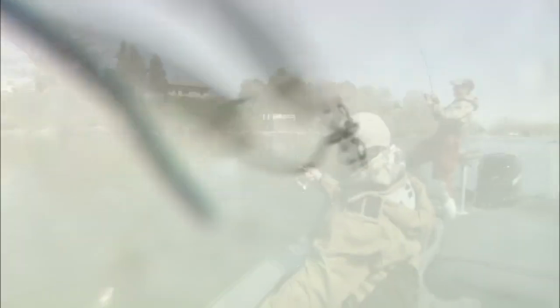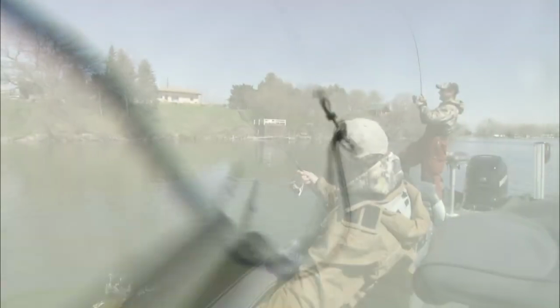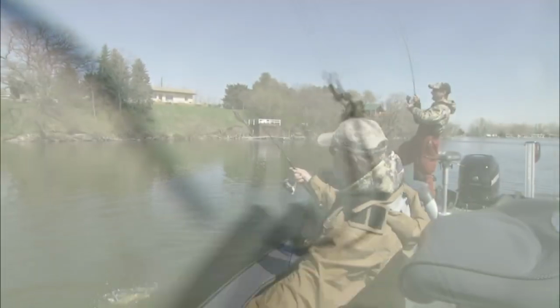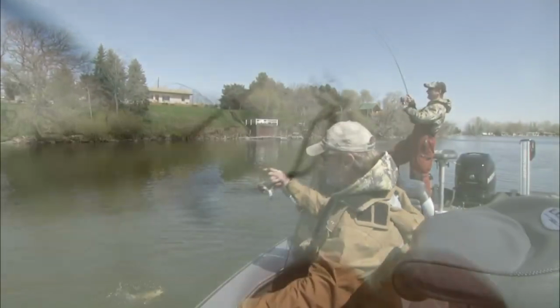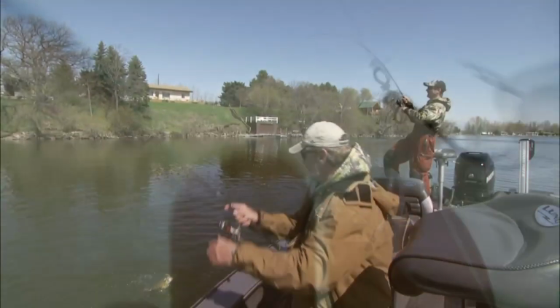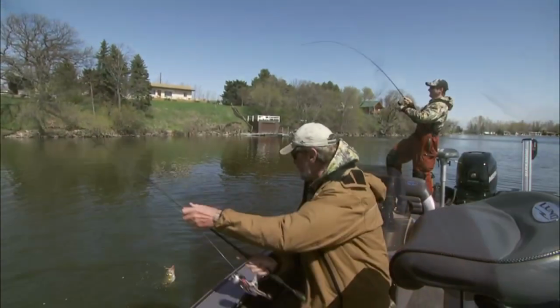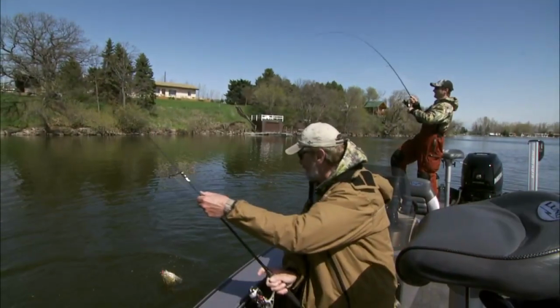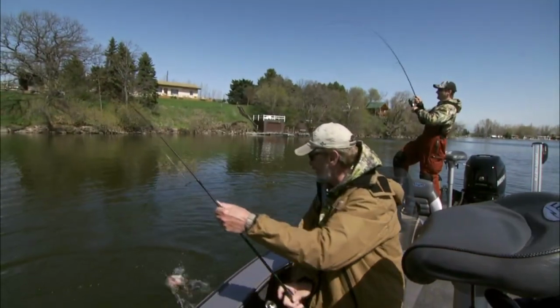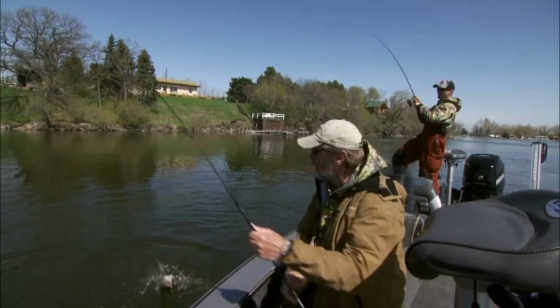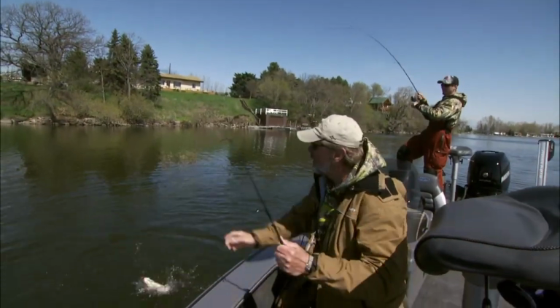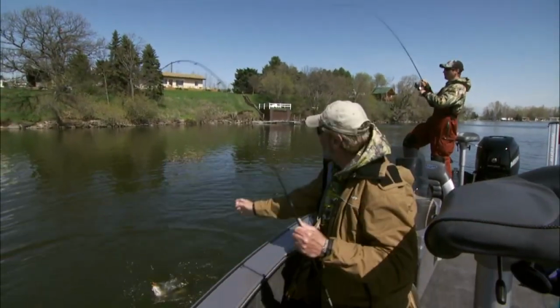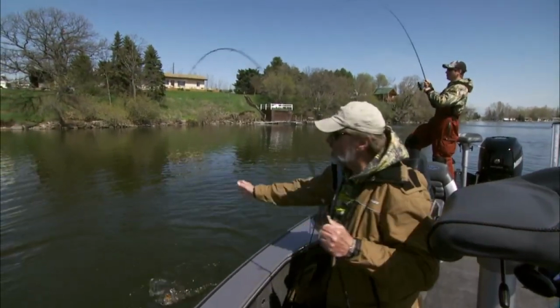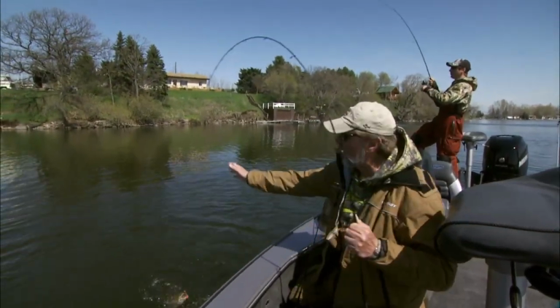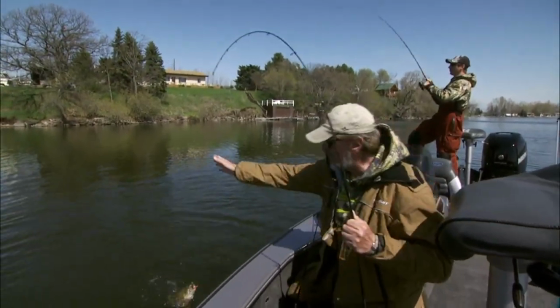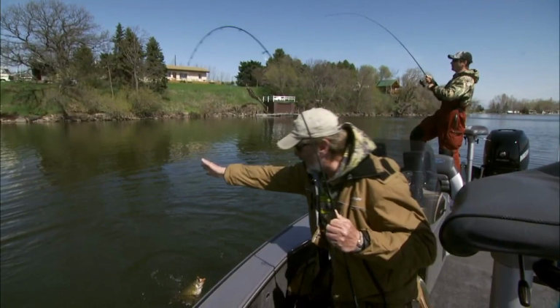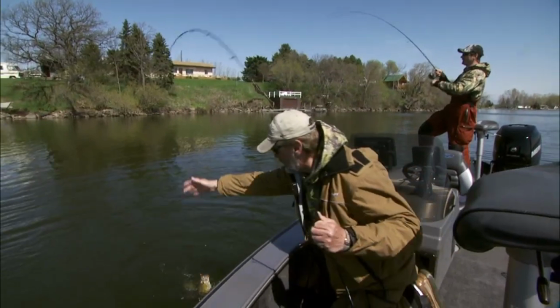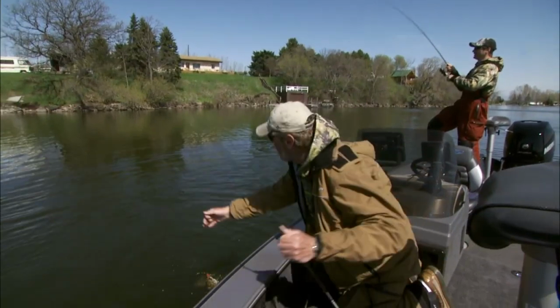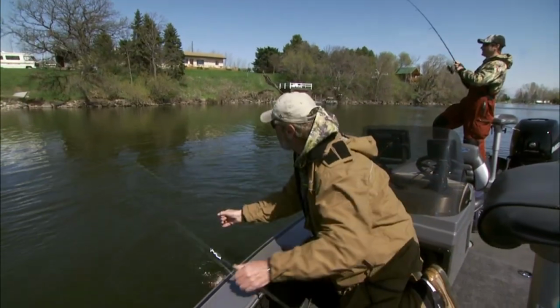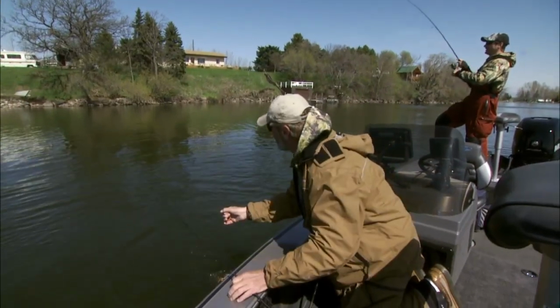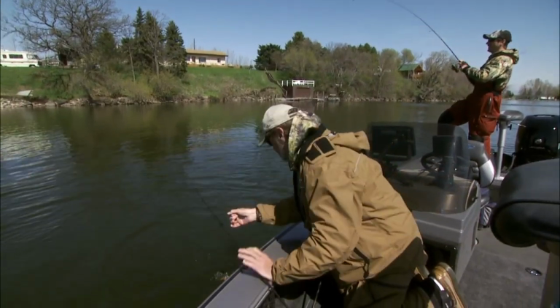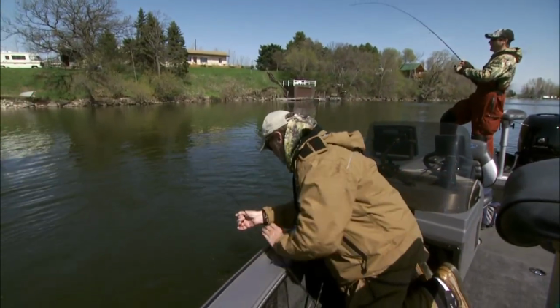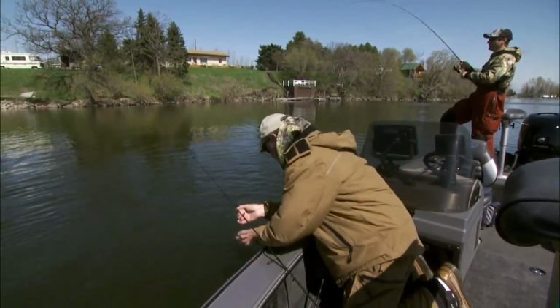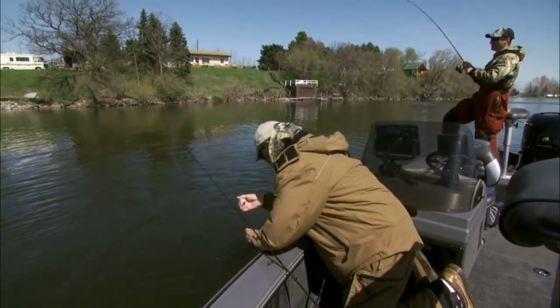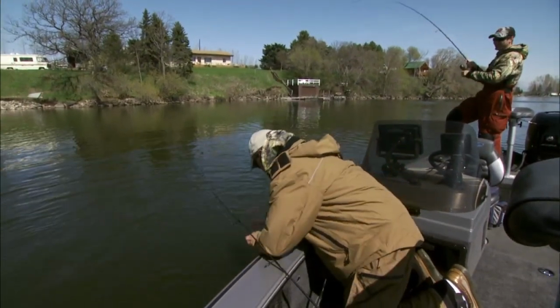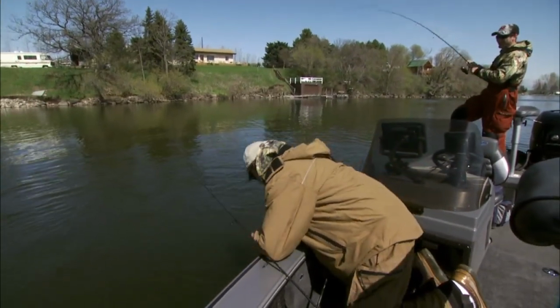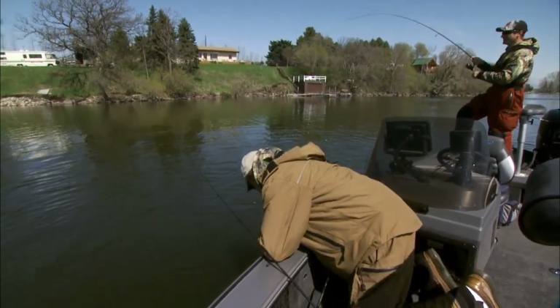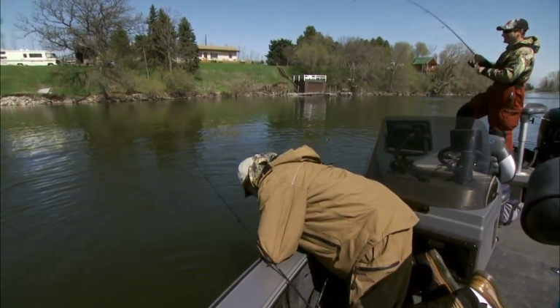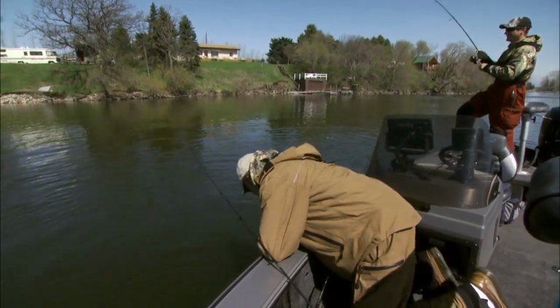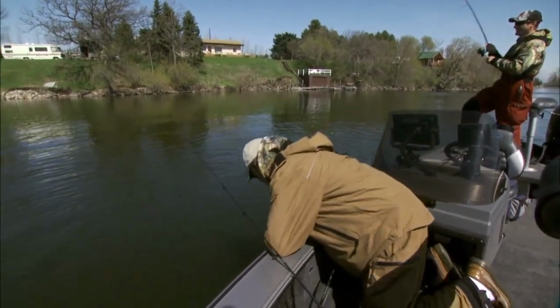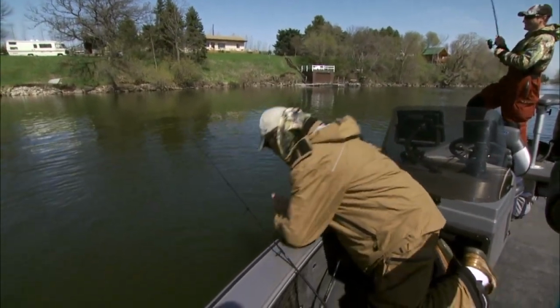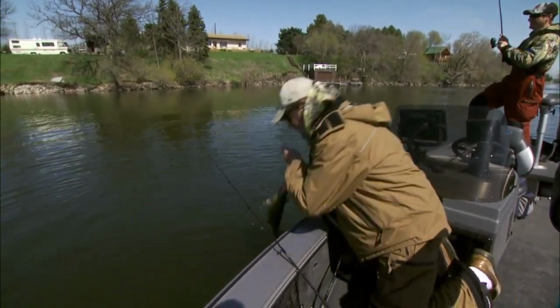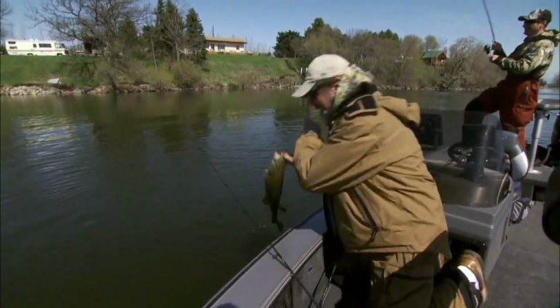Realistically, these baits will catch smallmouth bass anywhere in the country under virtually any conditions.